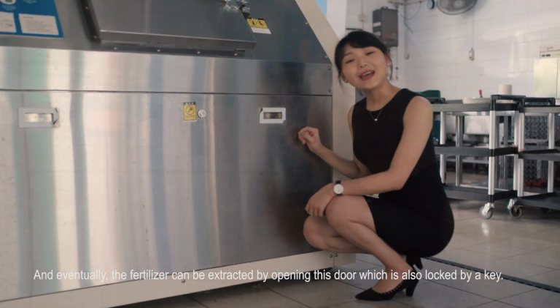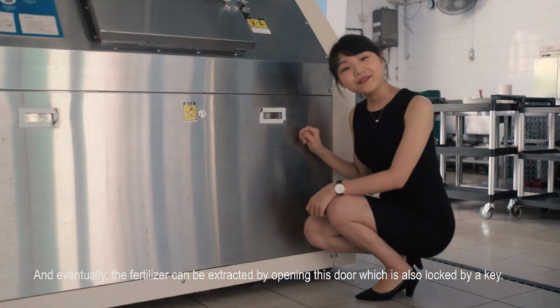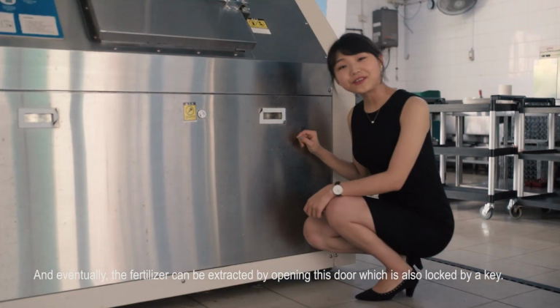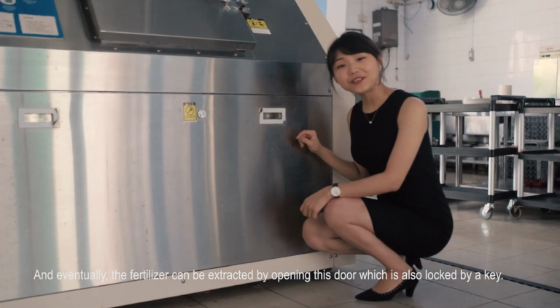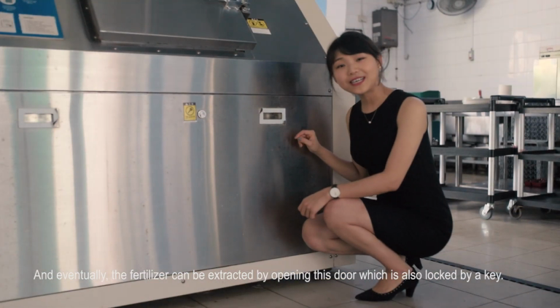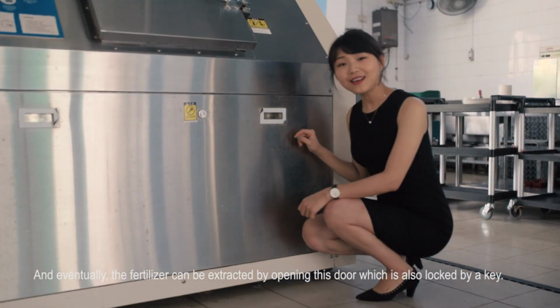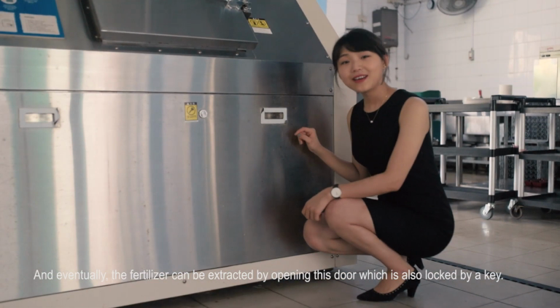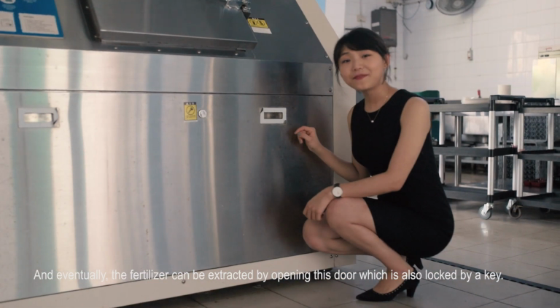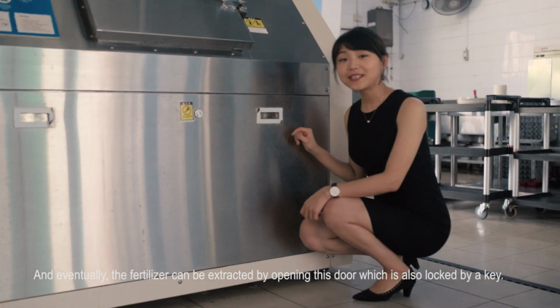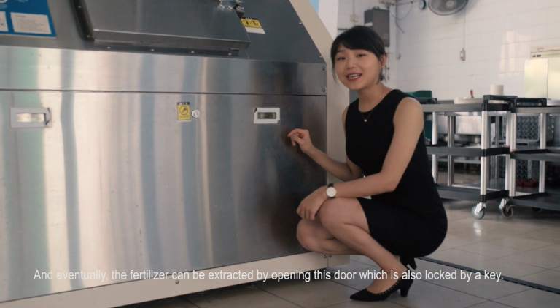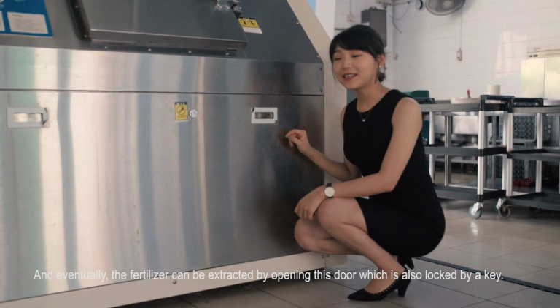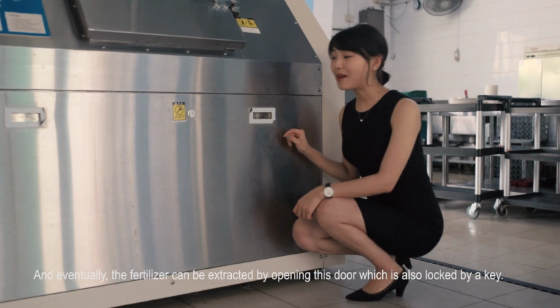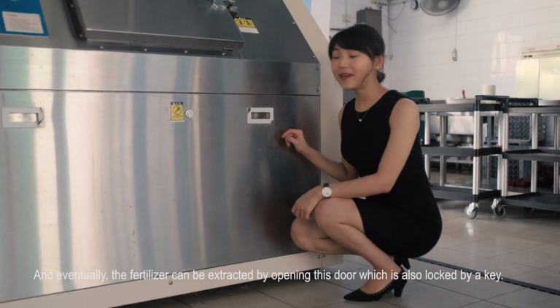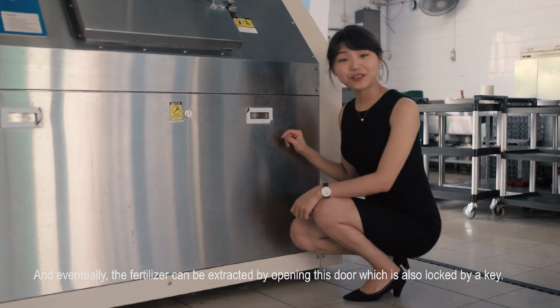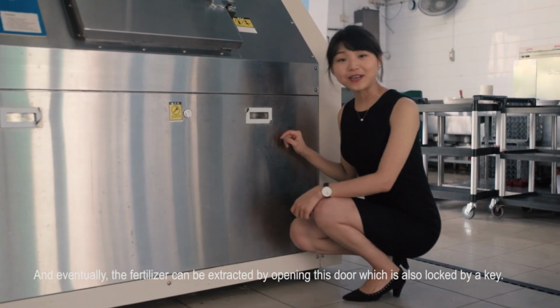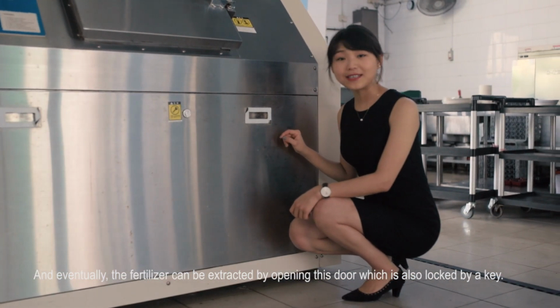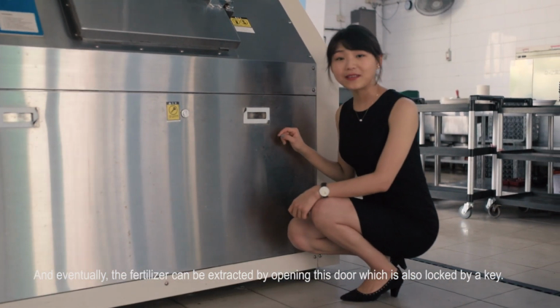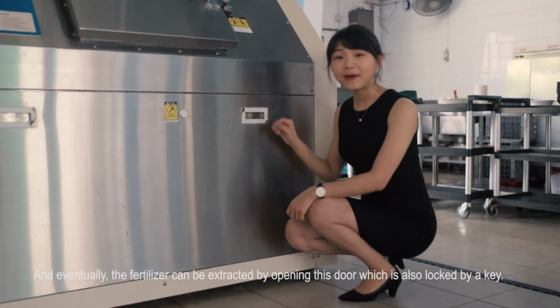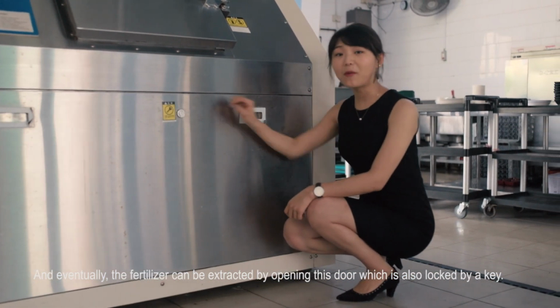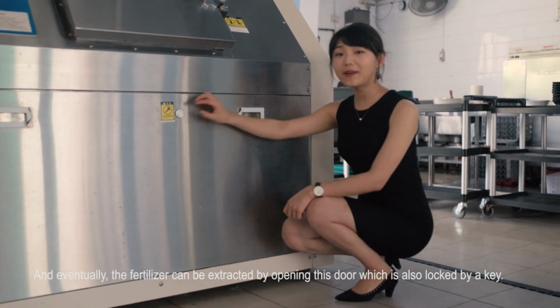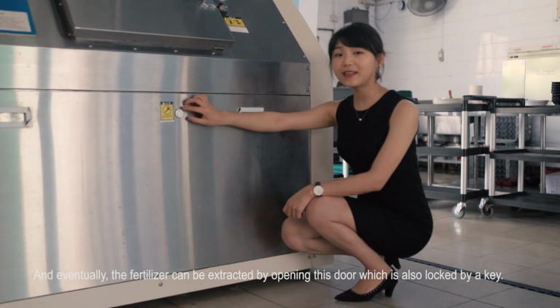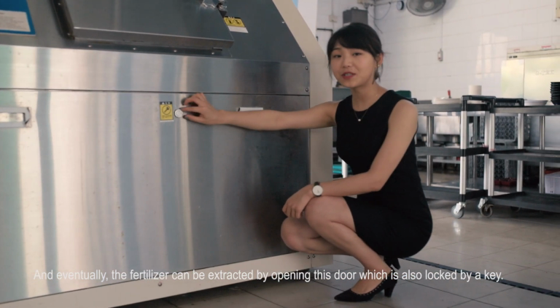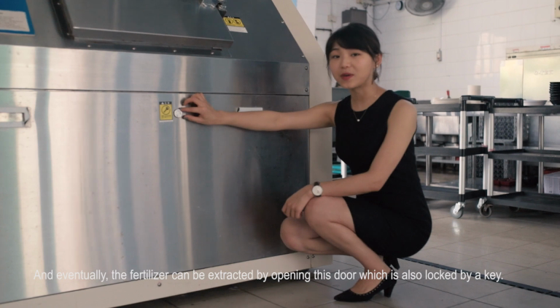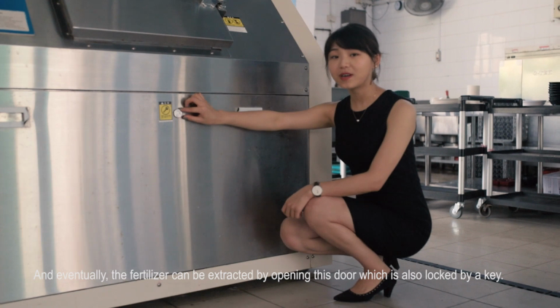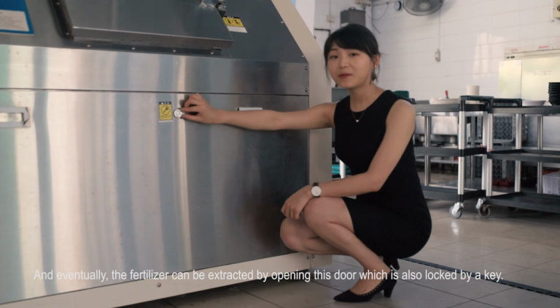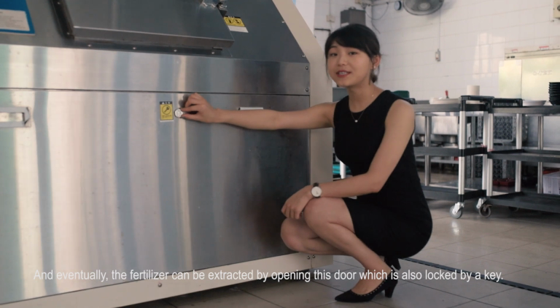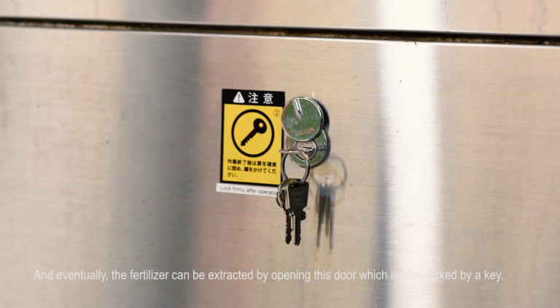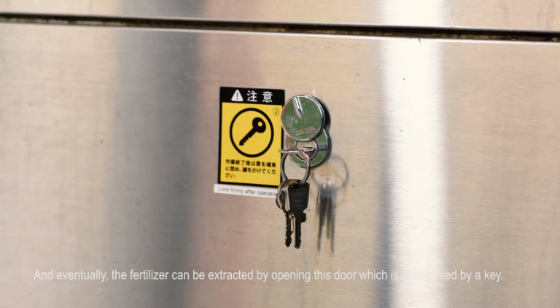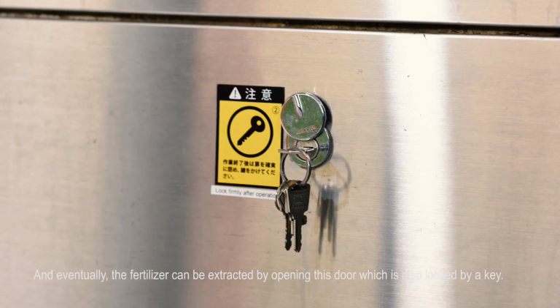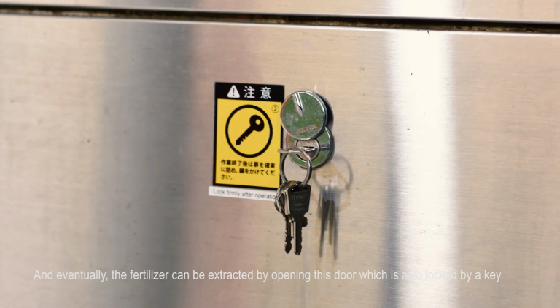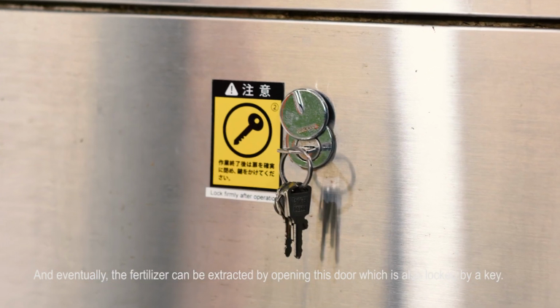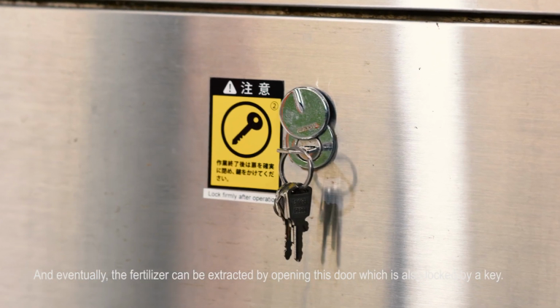Eventually, the fertilizer can be extracted by opening this door, which is also locked by a key.